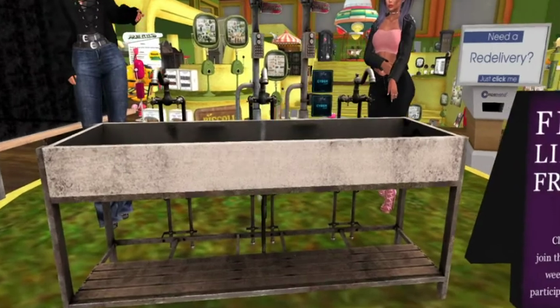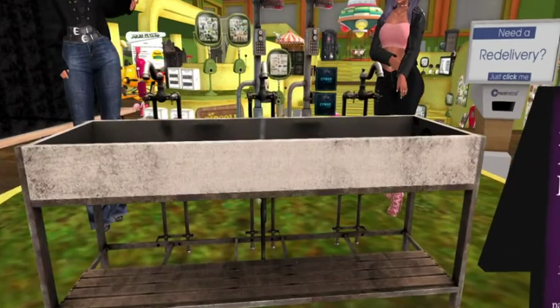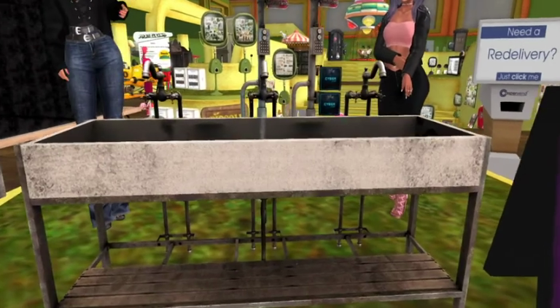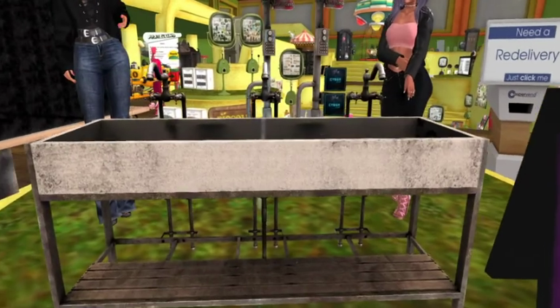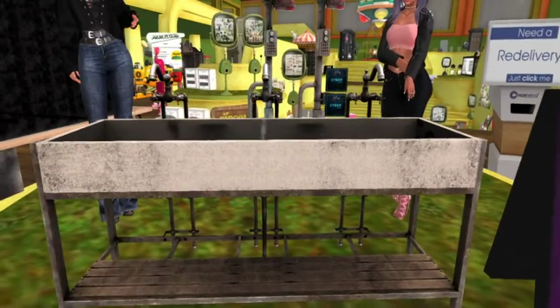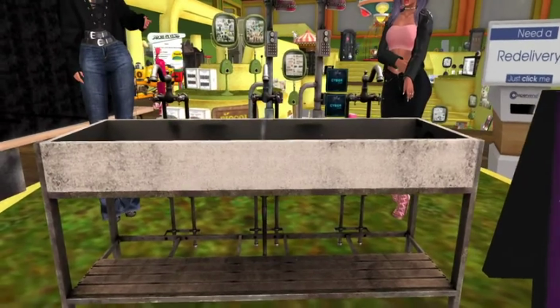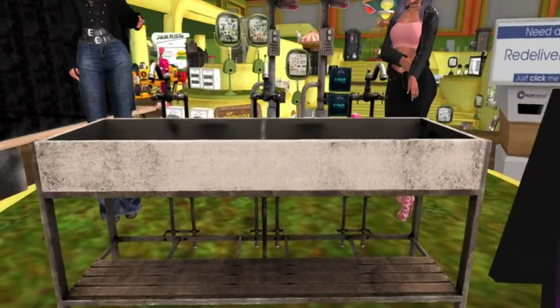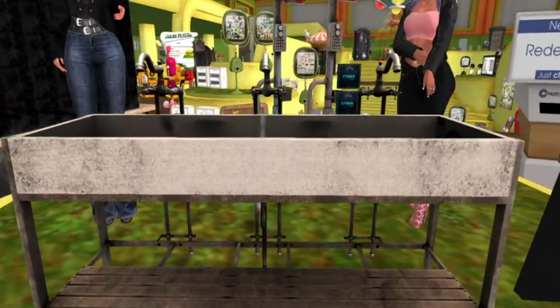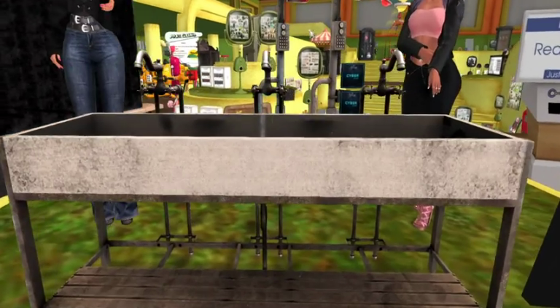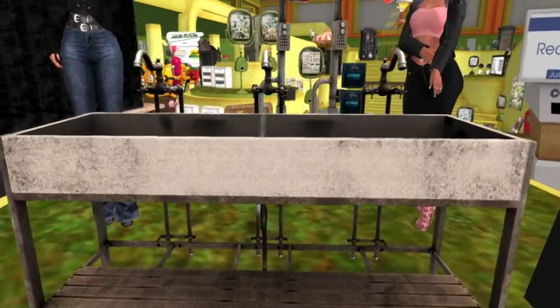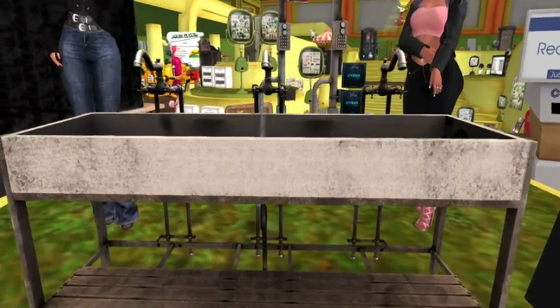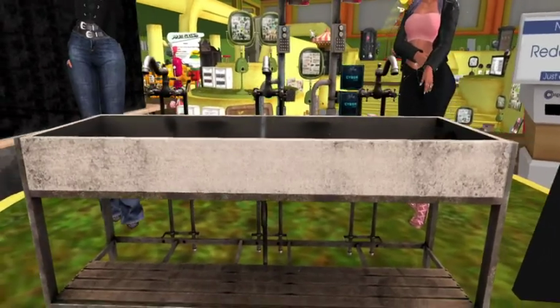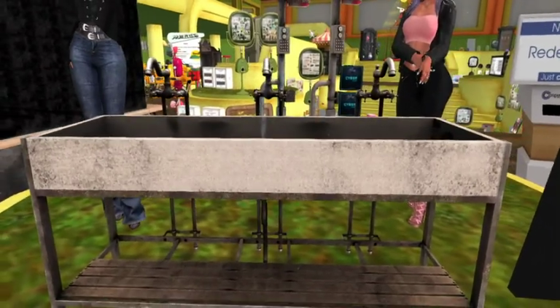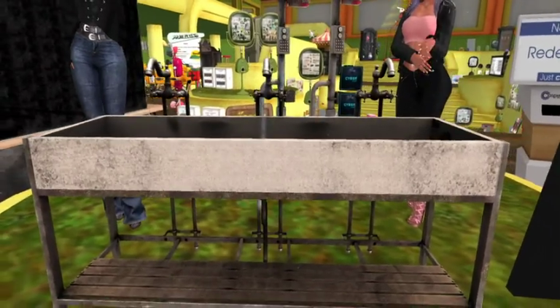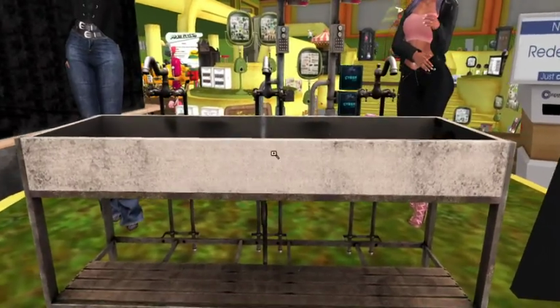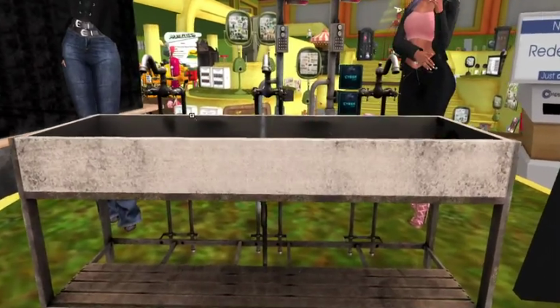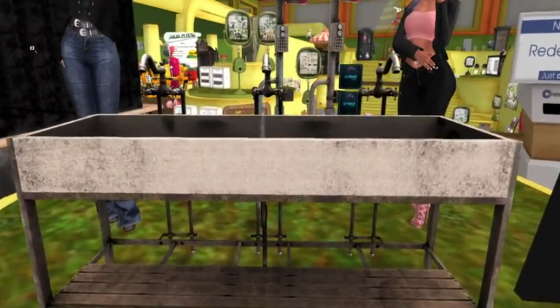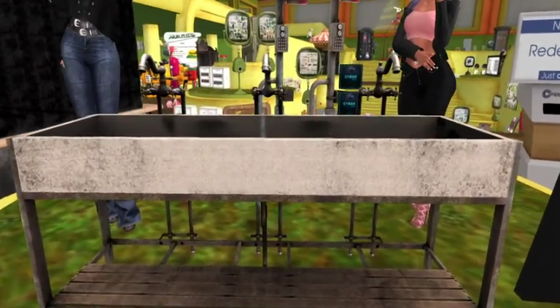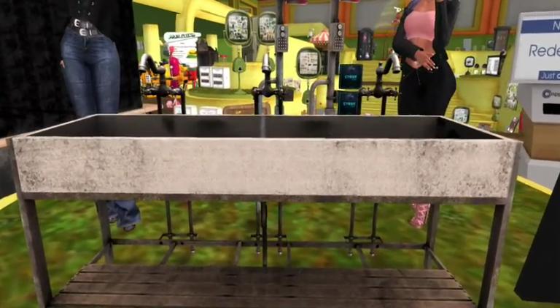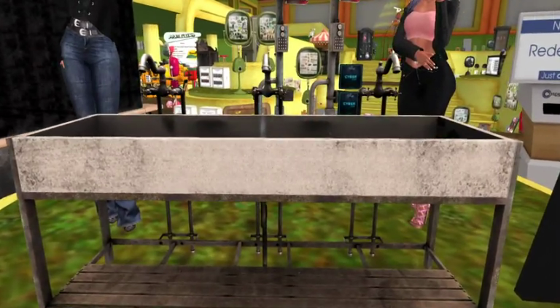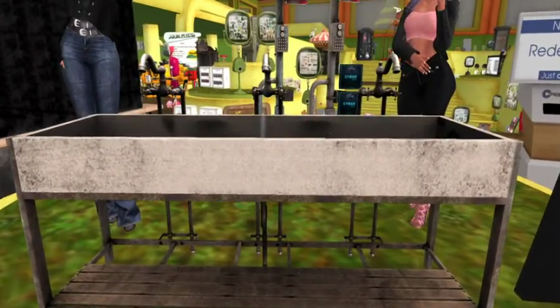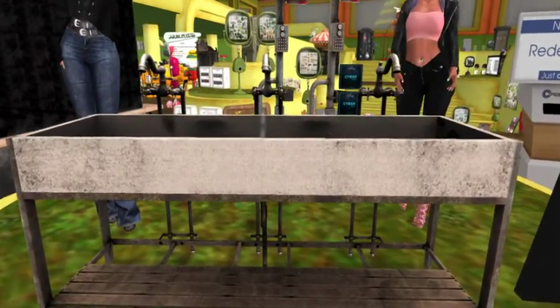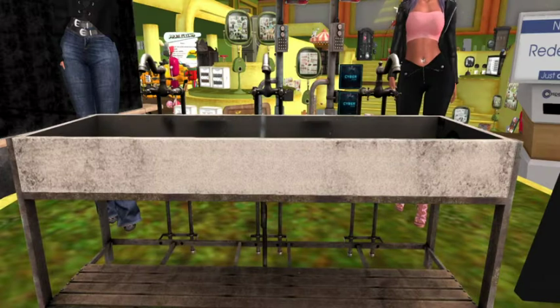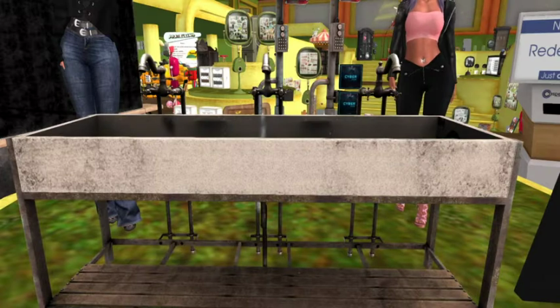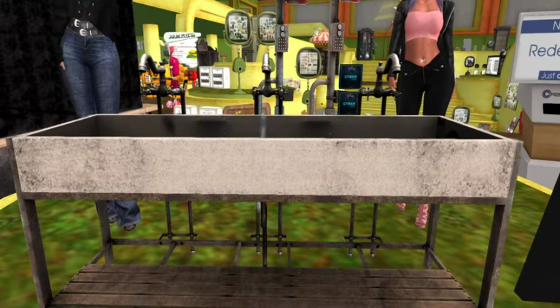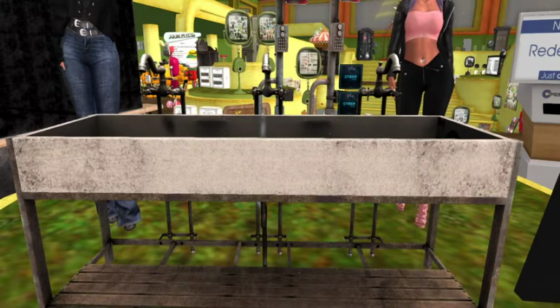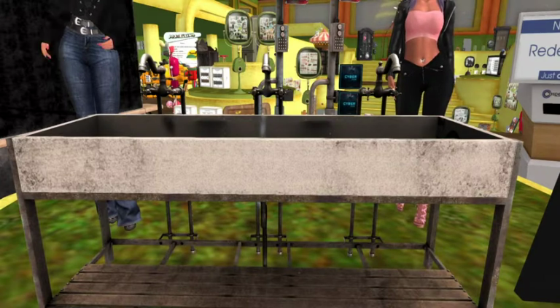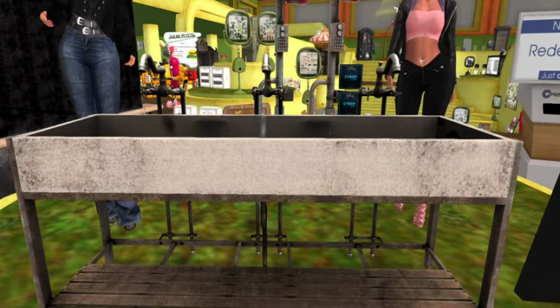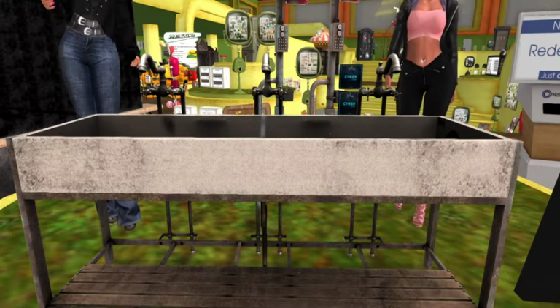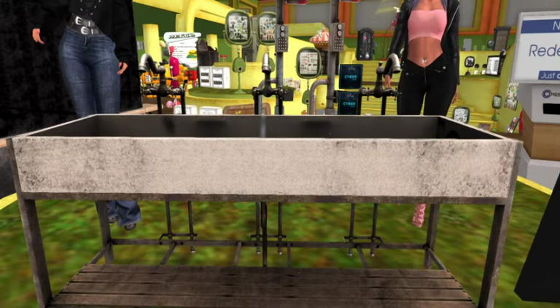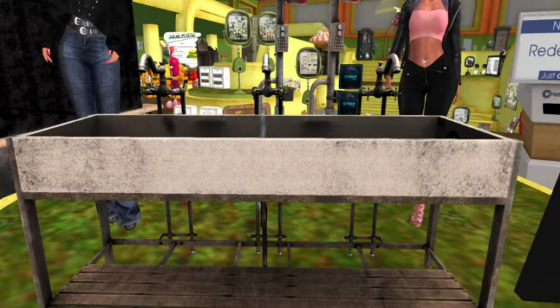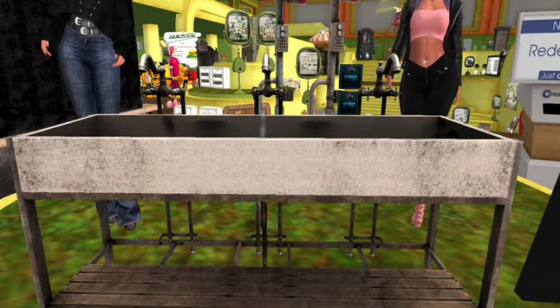We do laundry here in Second Life, just like we do breakfast and lunch.